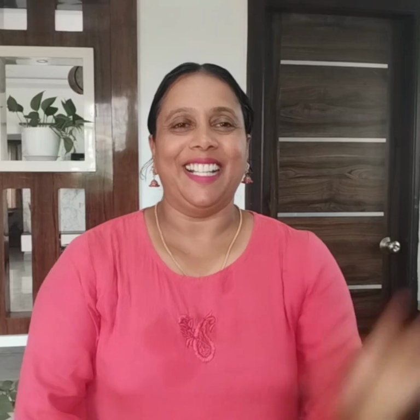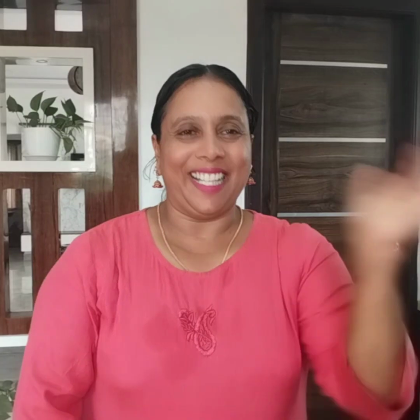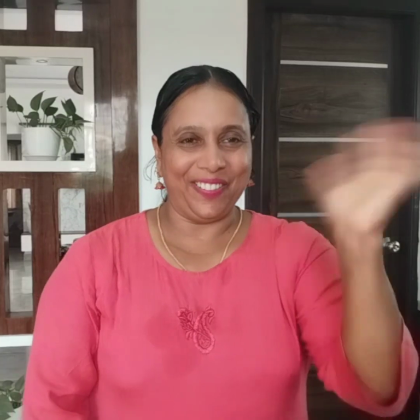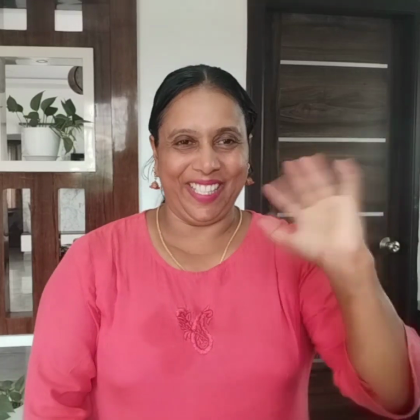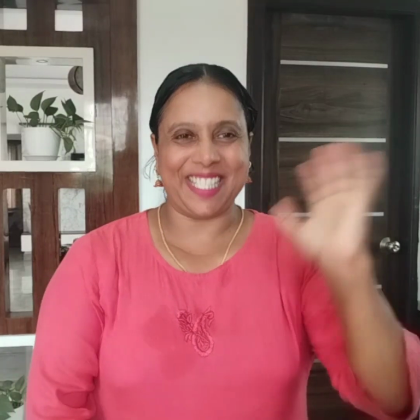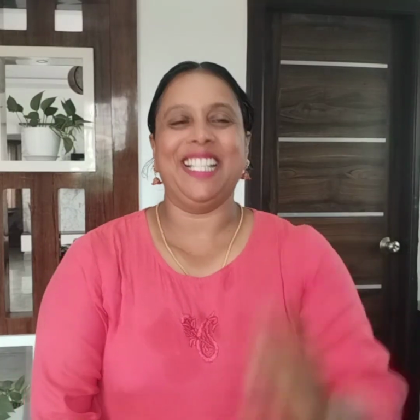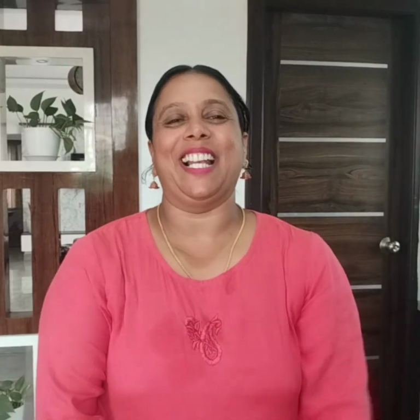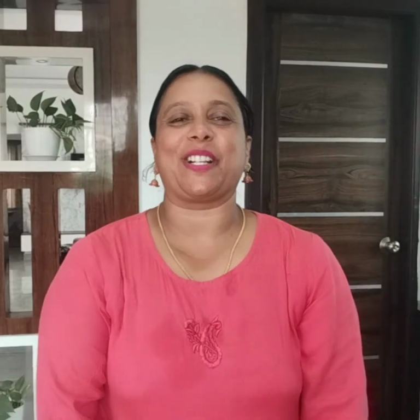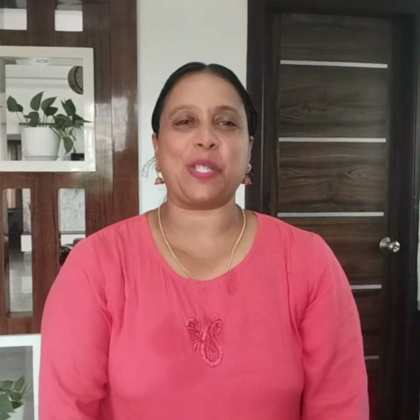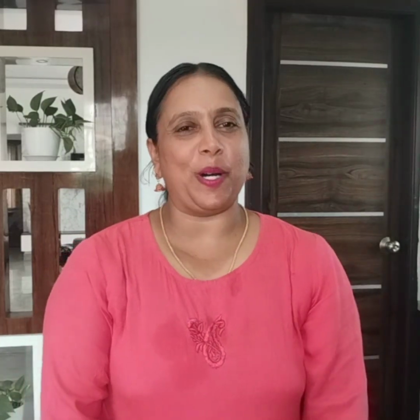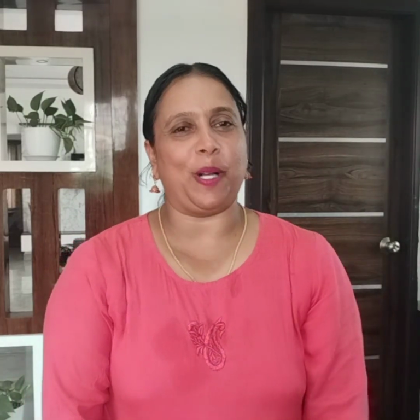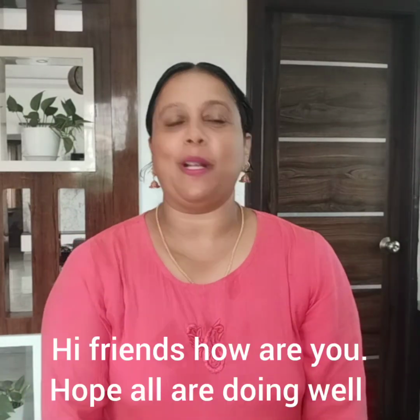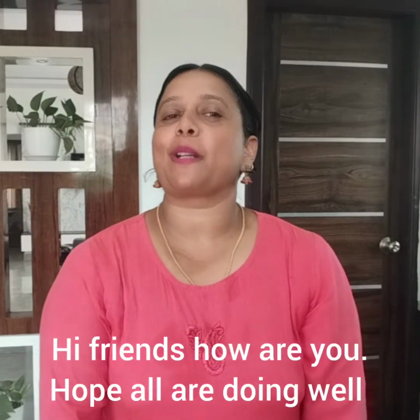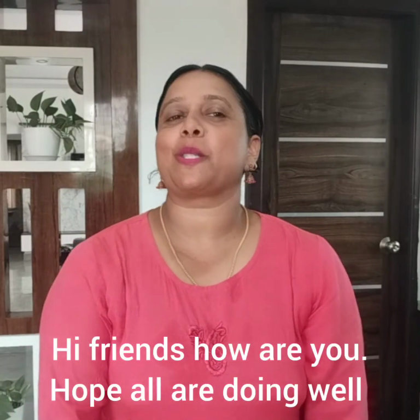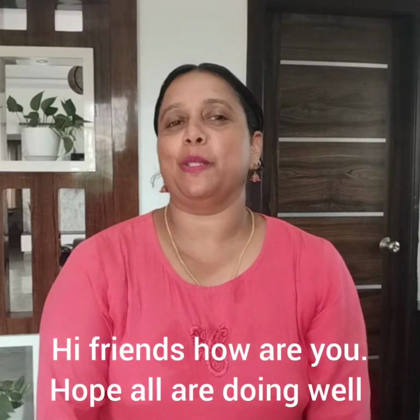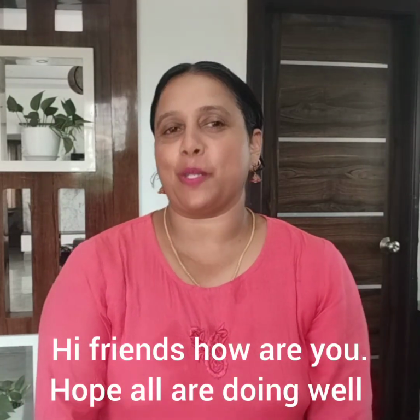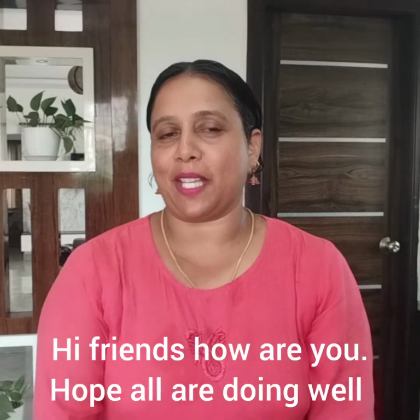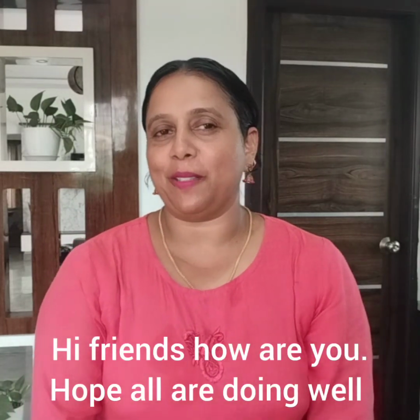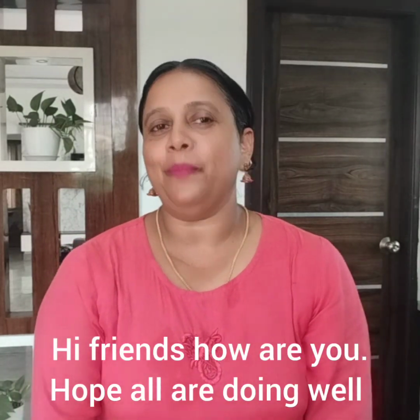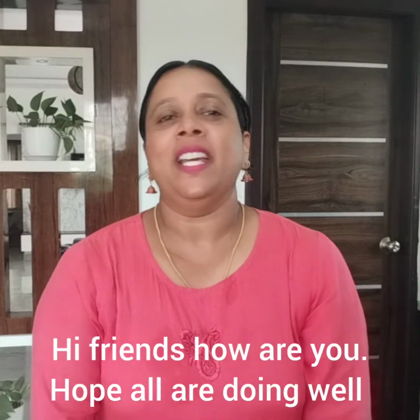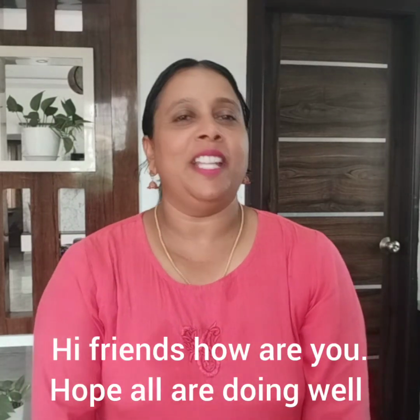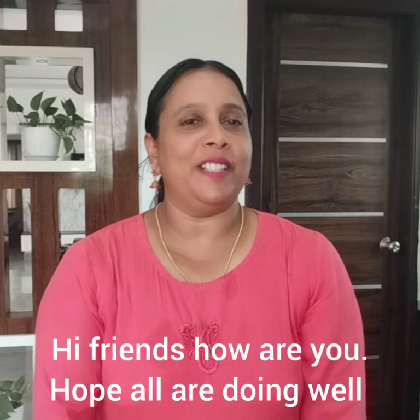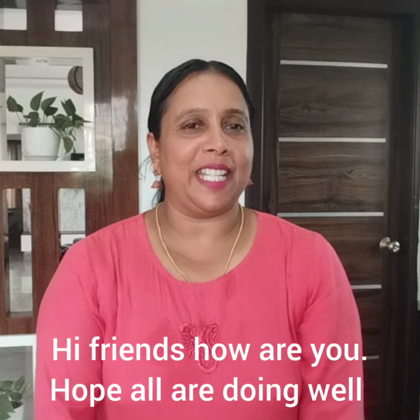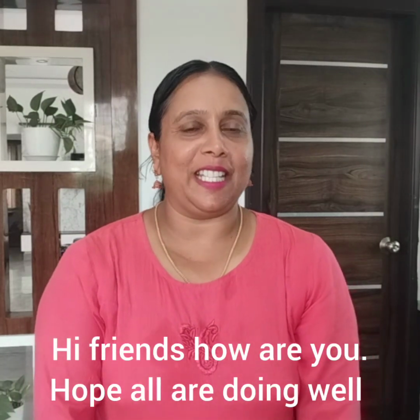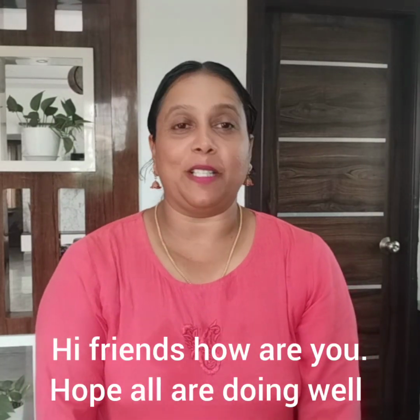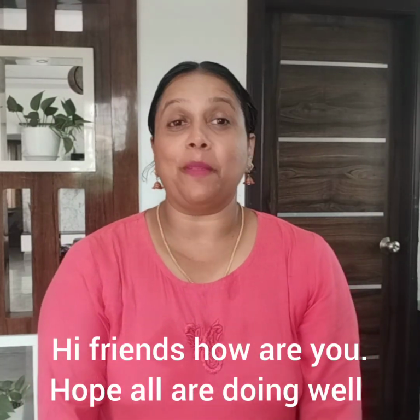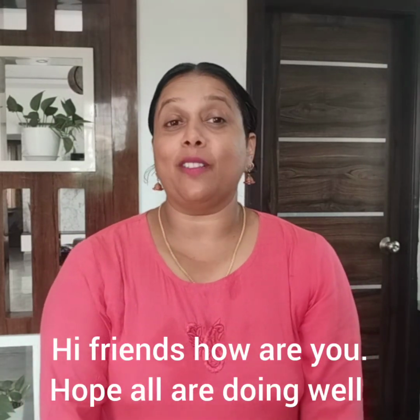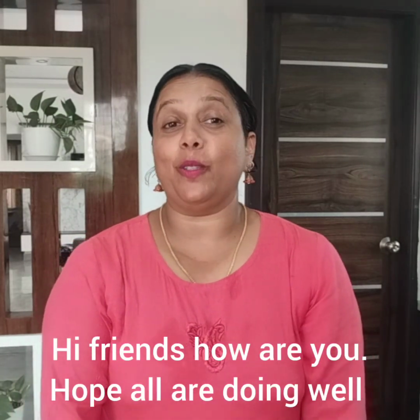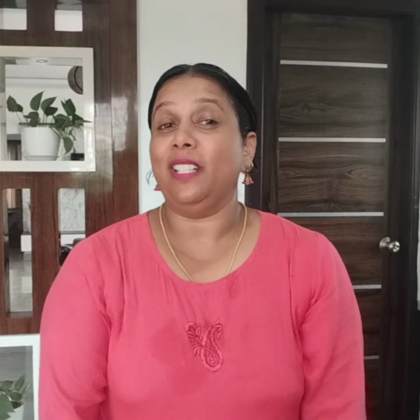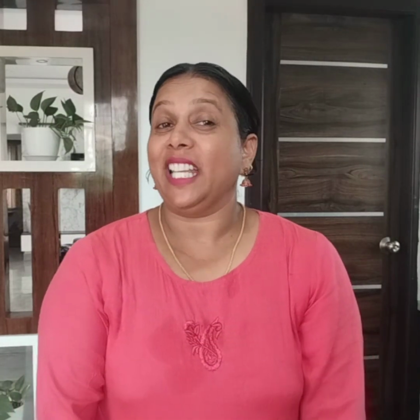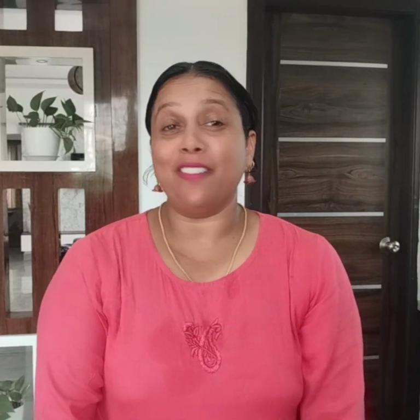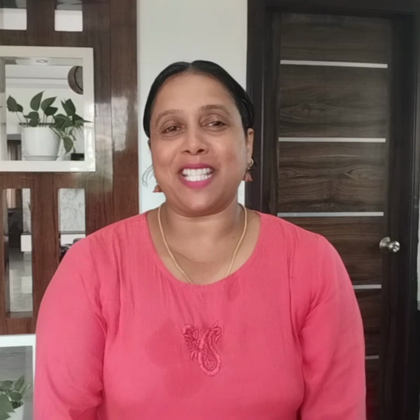Hi friends! I'm going to talk to you, and we will talk to you in a little bit about a snack.